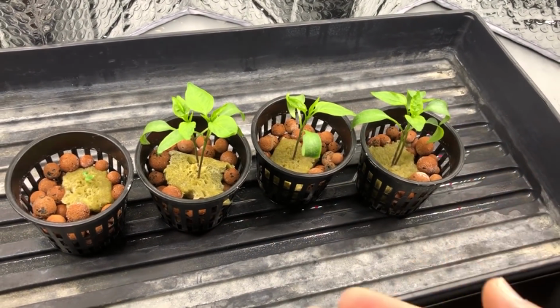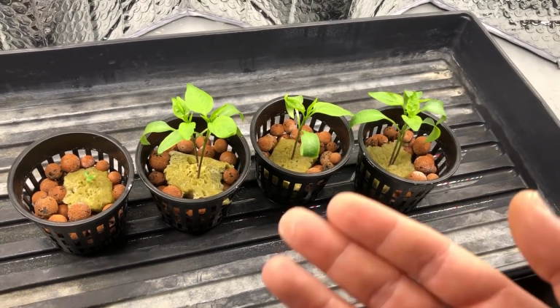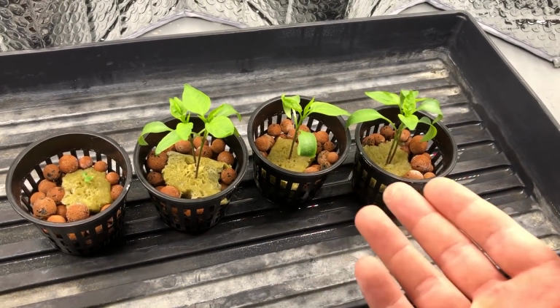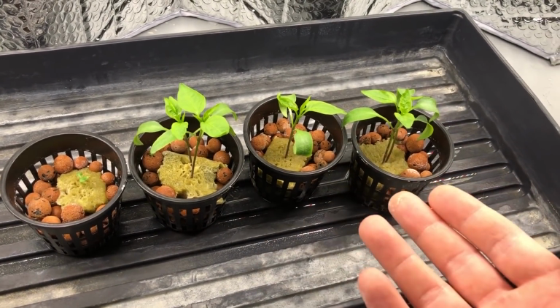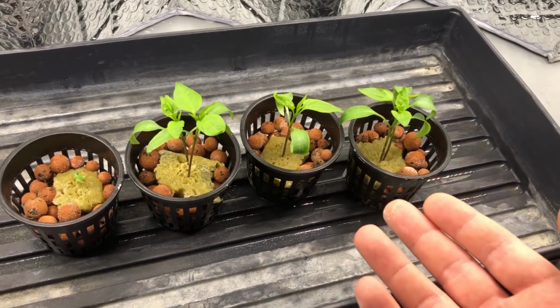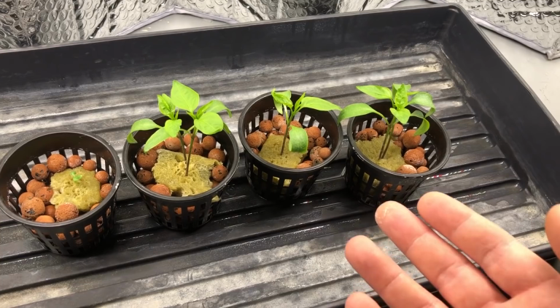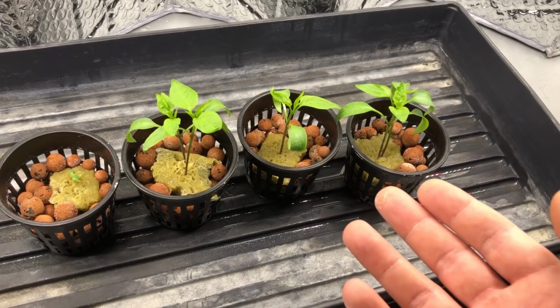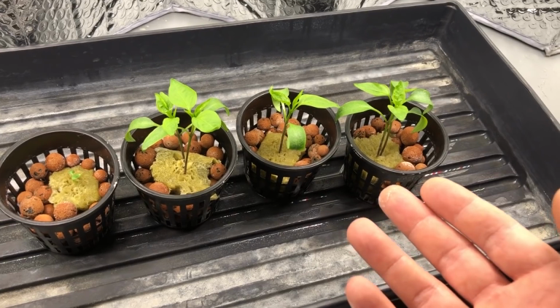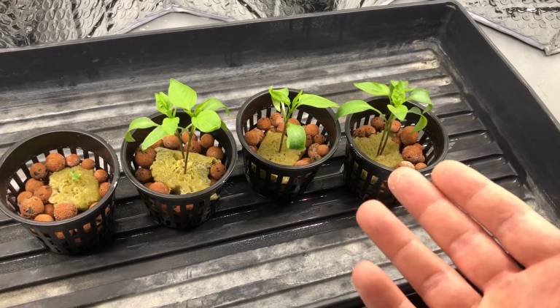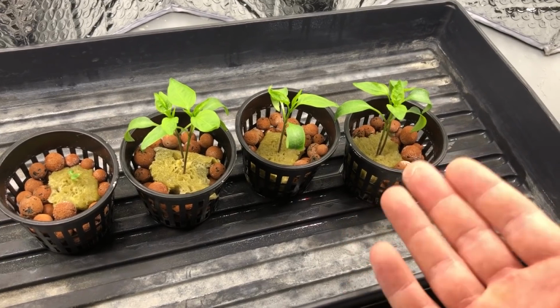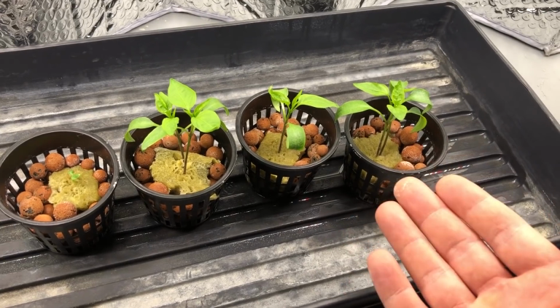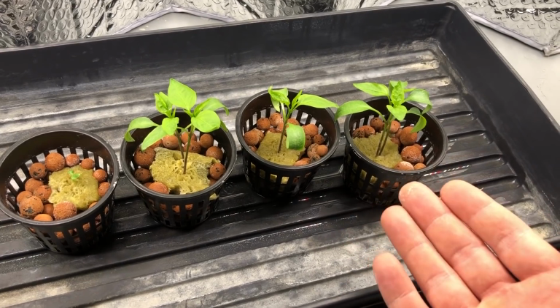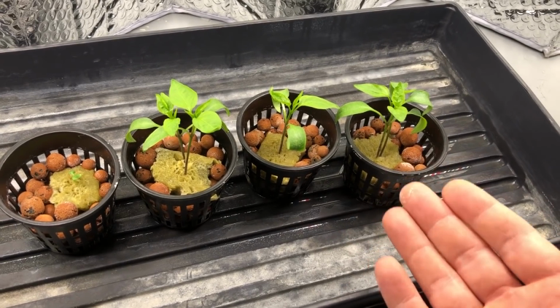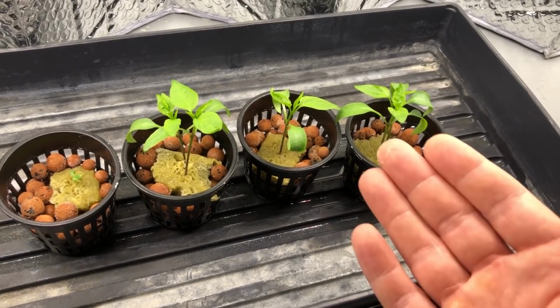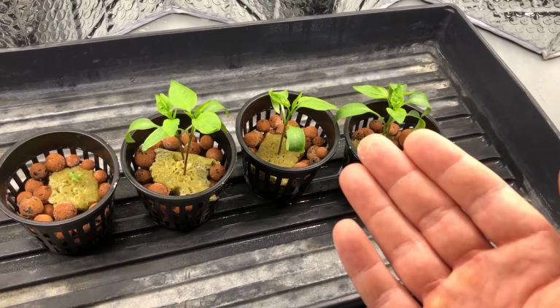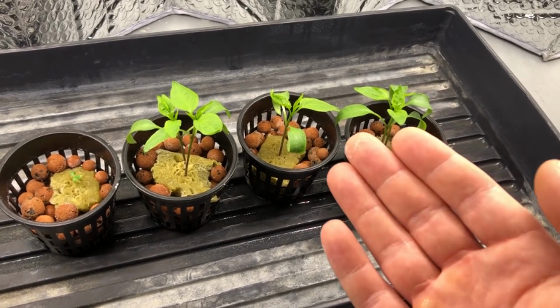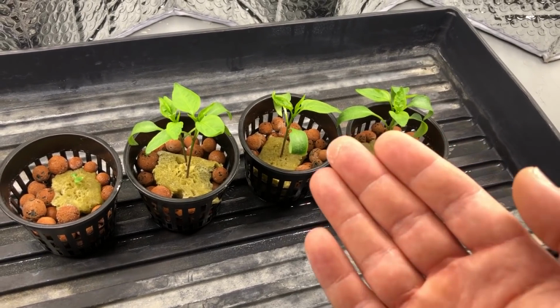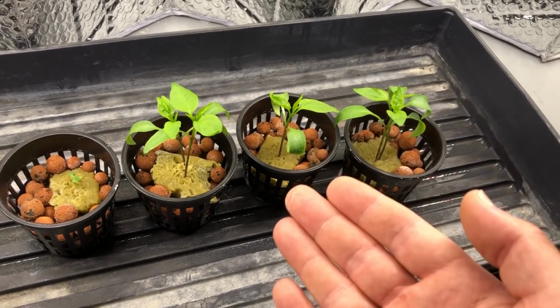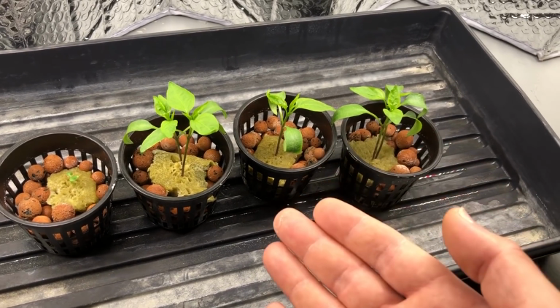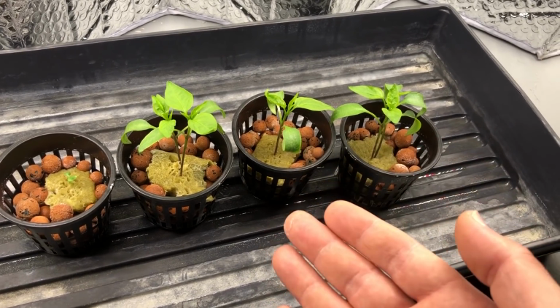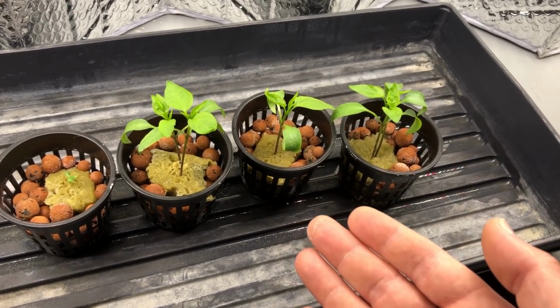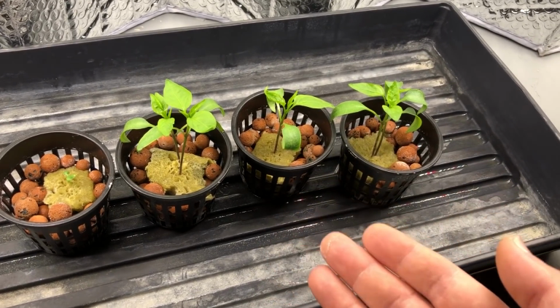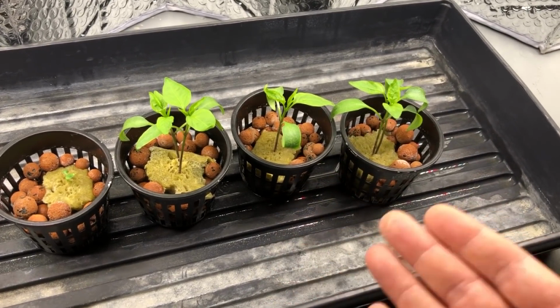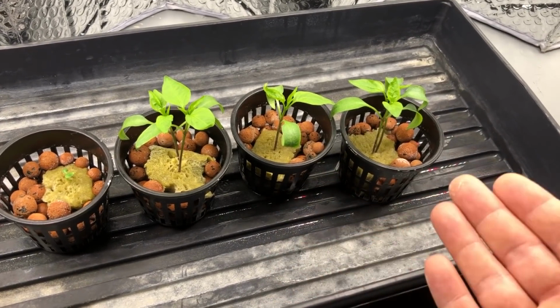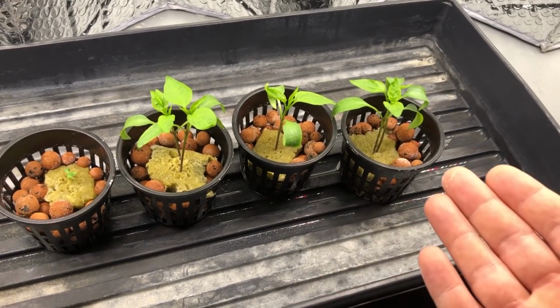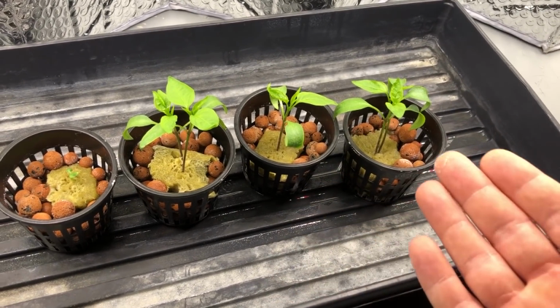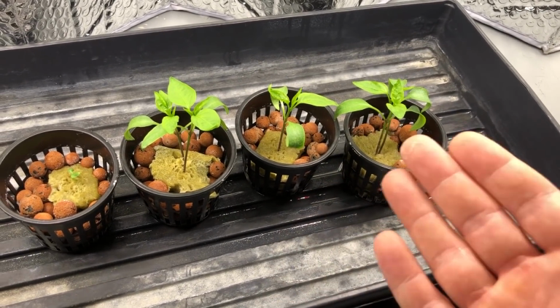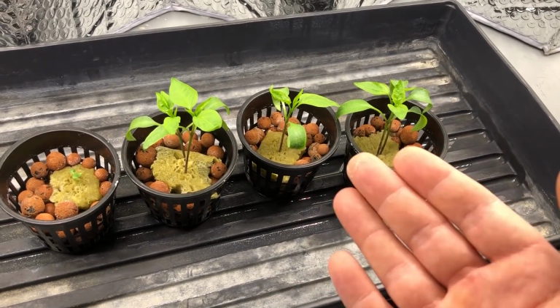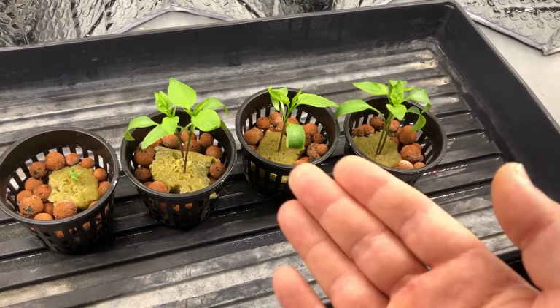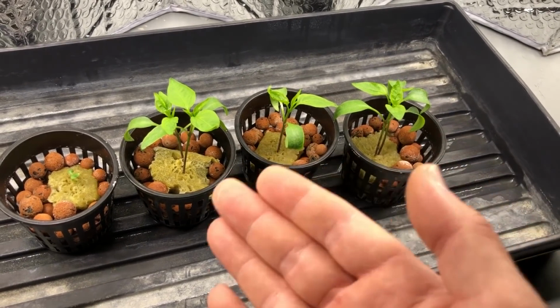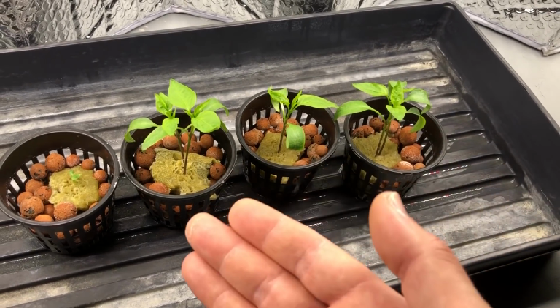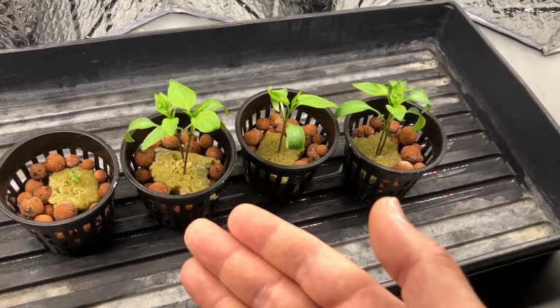After that, what we're going to do is mix up the solution, adjust its pH, and then put it in each respective container.